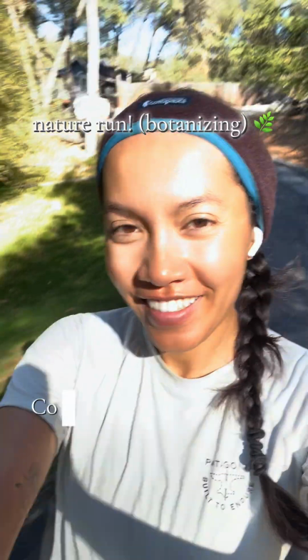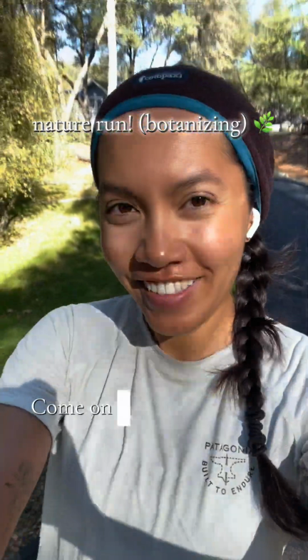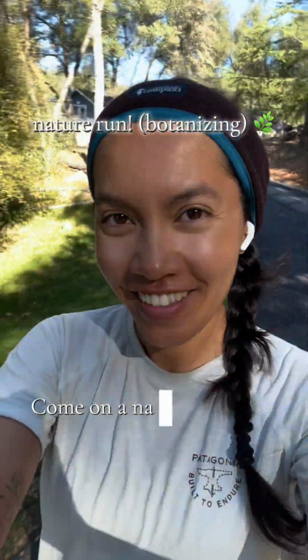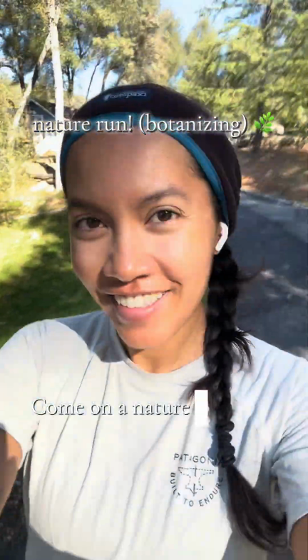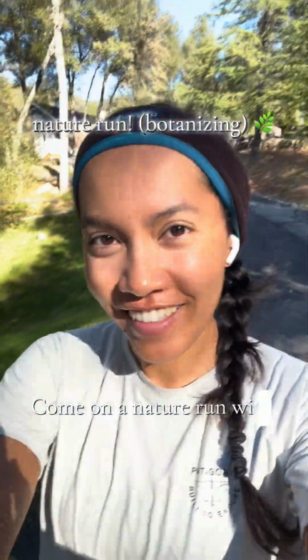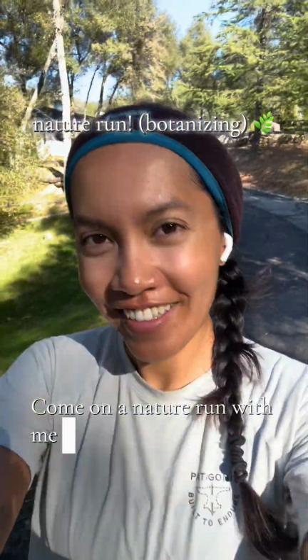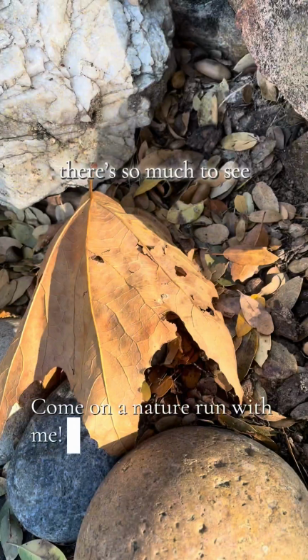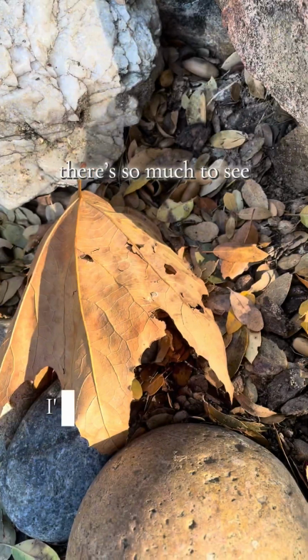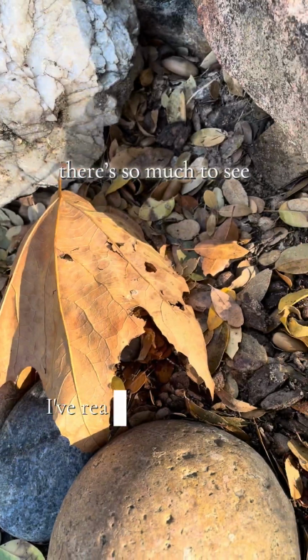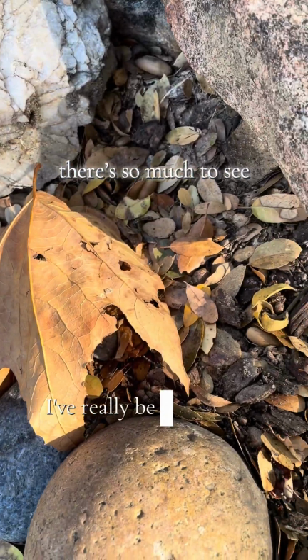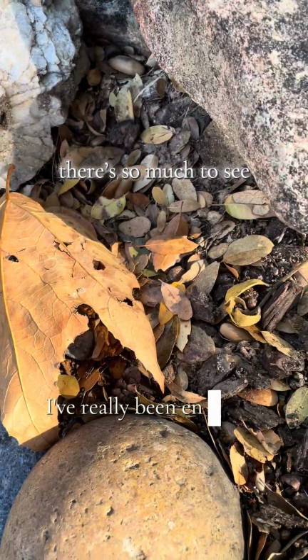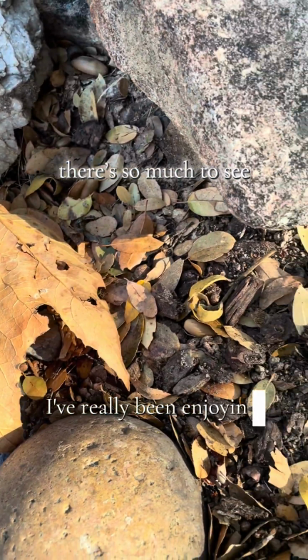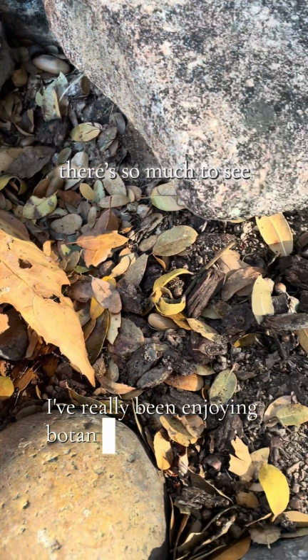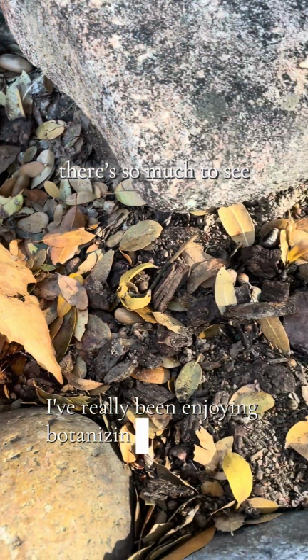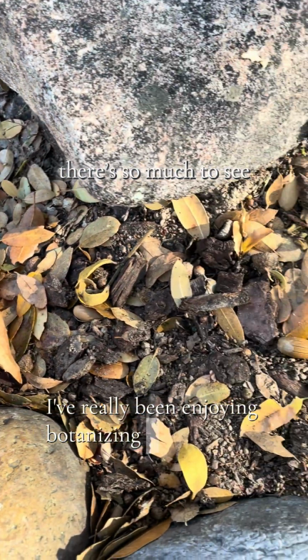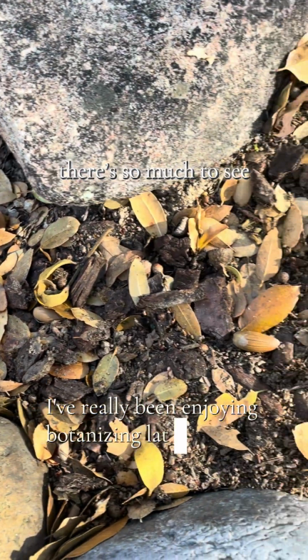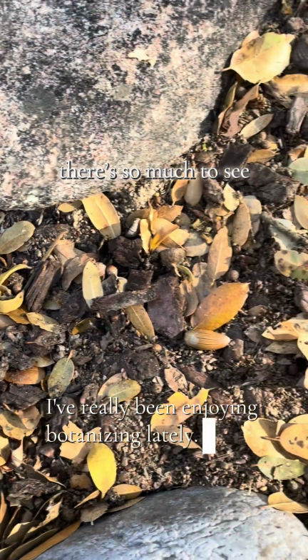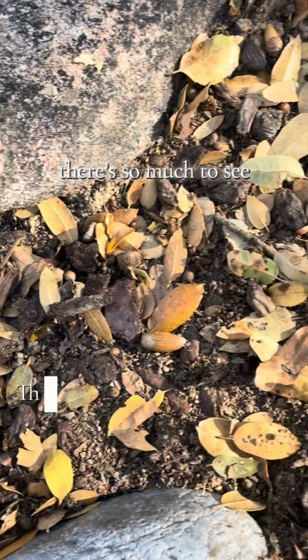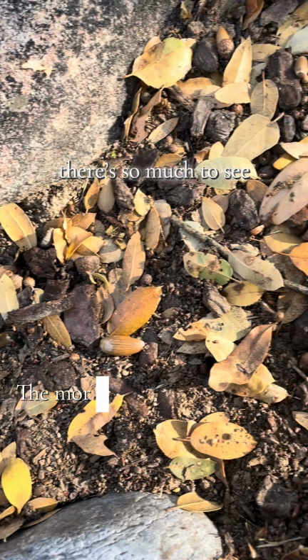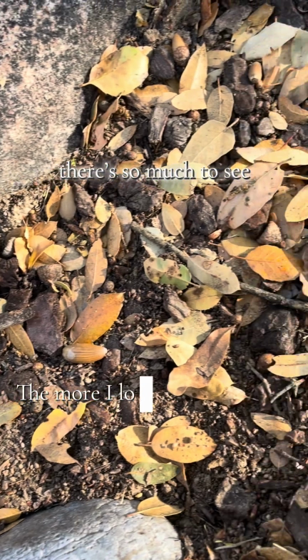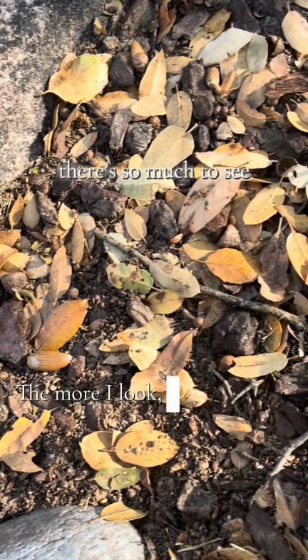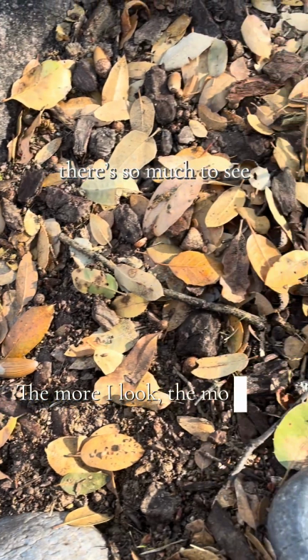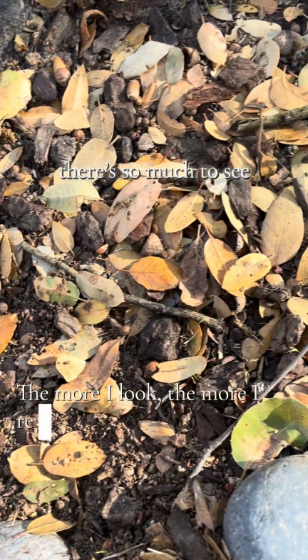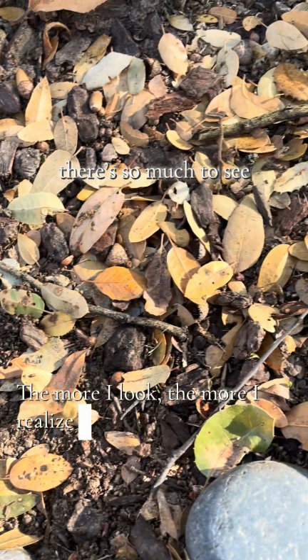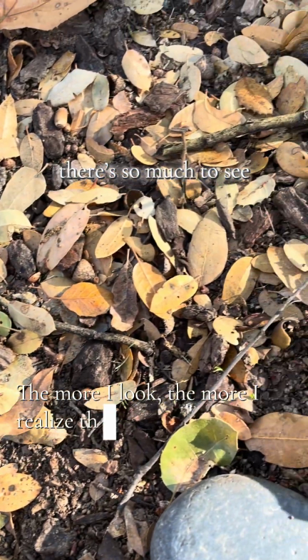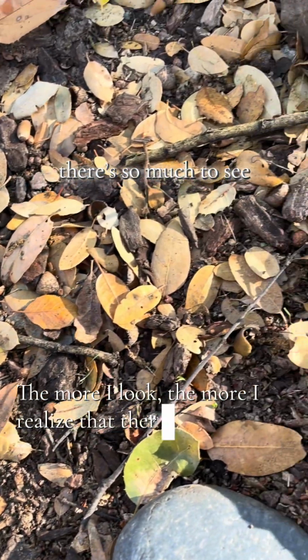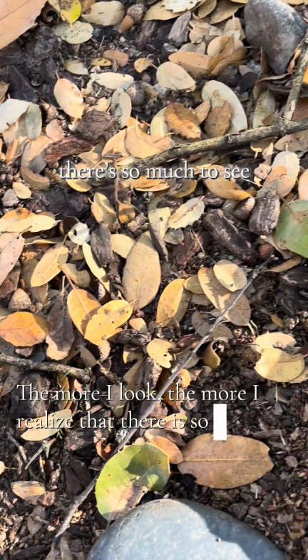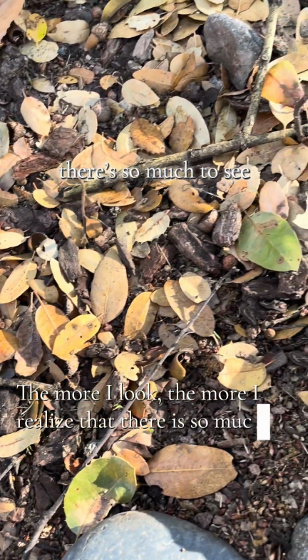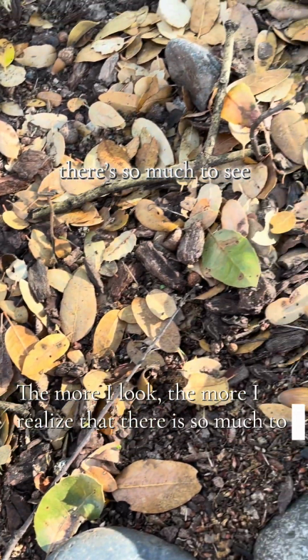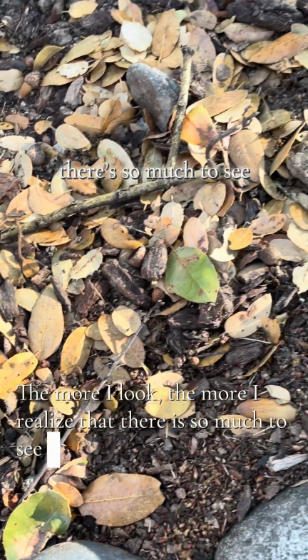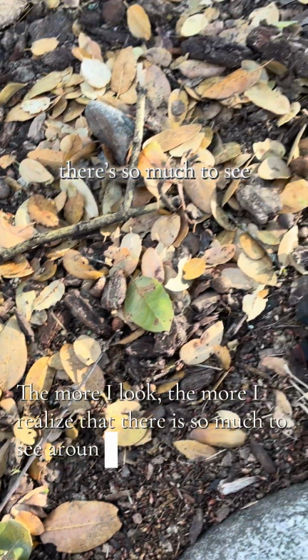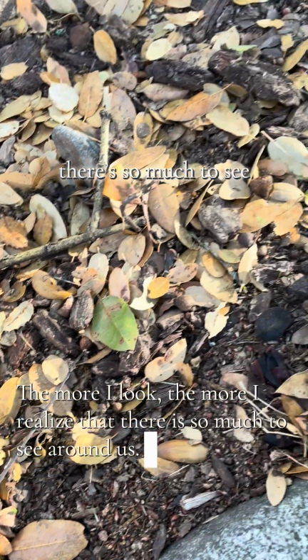Come on a nature run with me. I've really been enjoying botanizing lately. The more I look, the more I realize that there is so much to see around us.